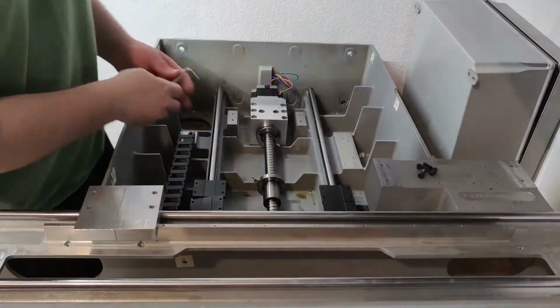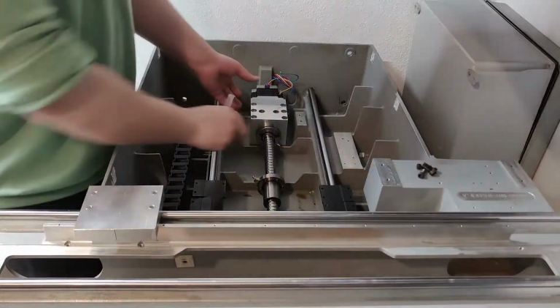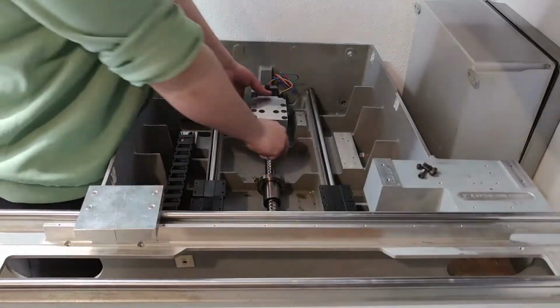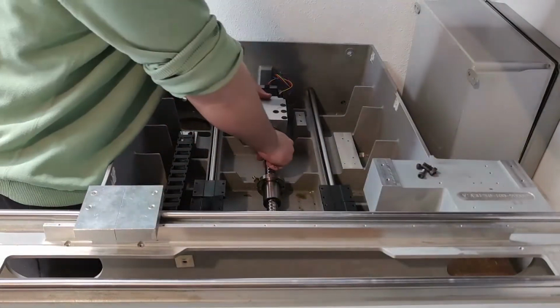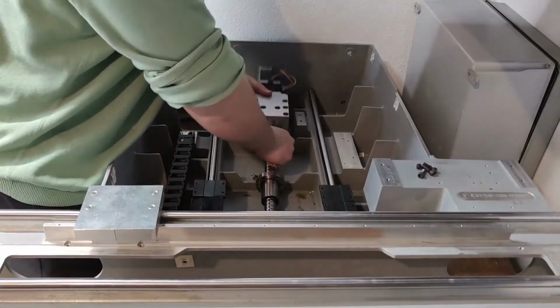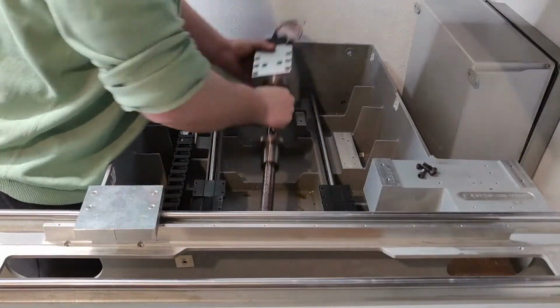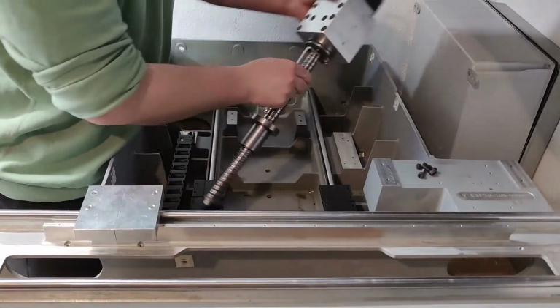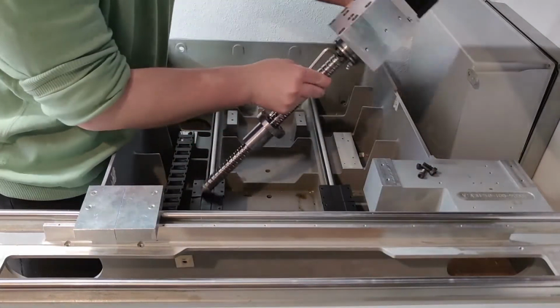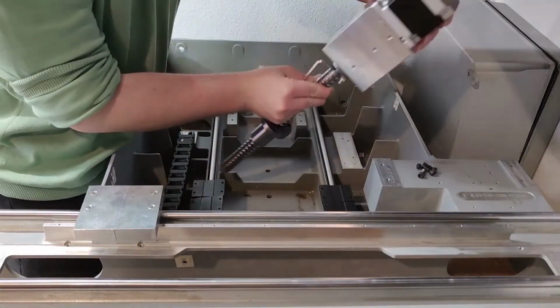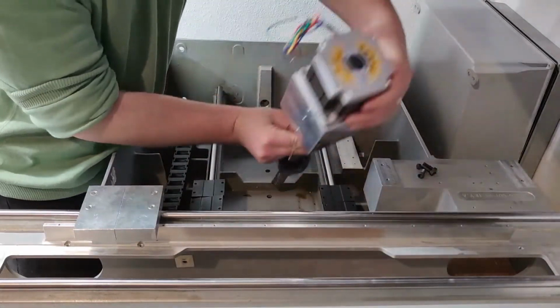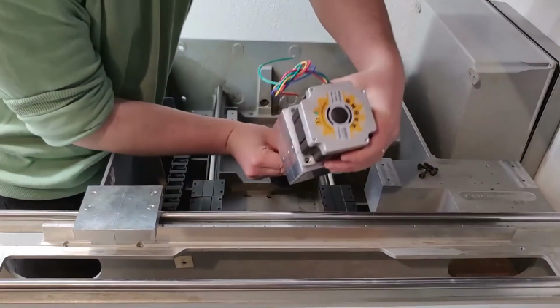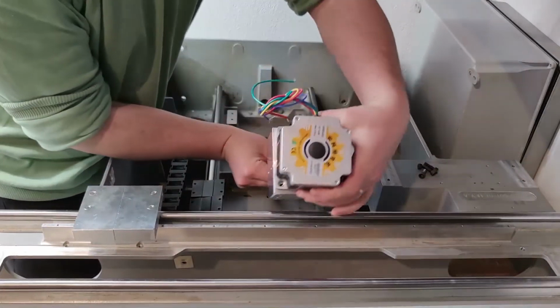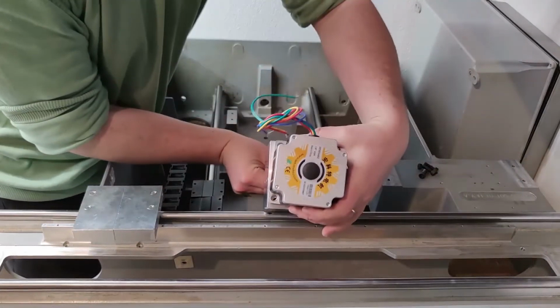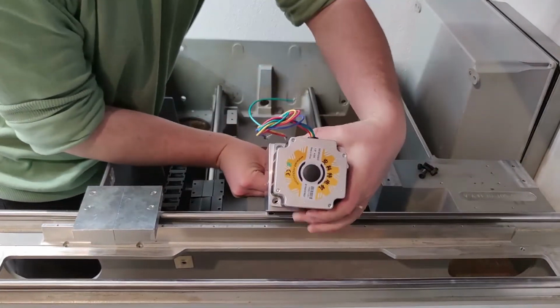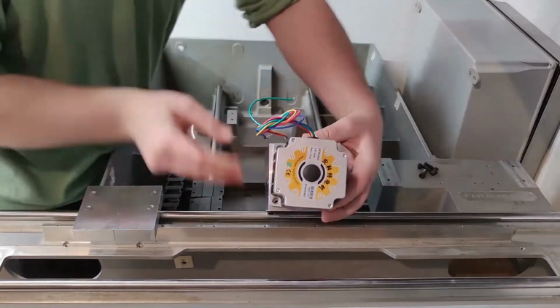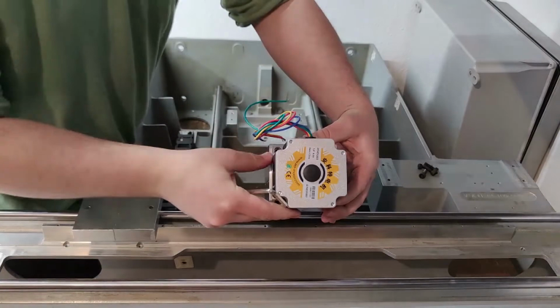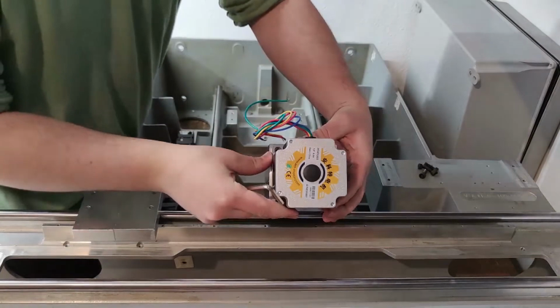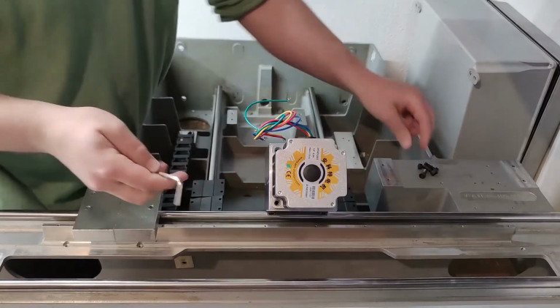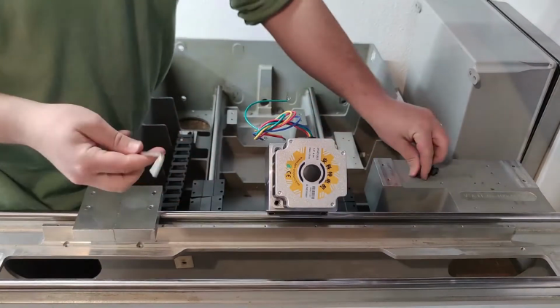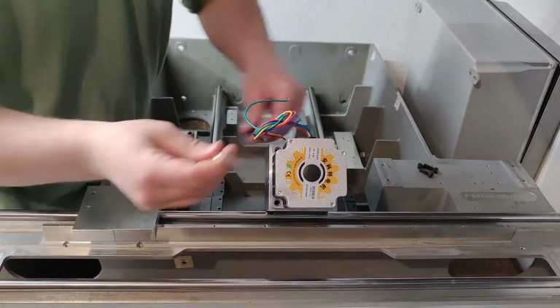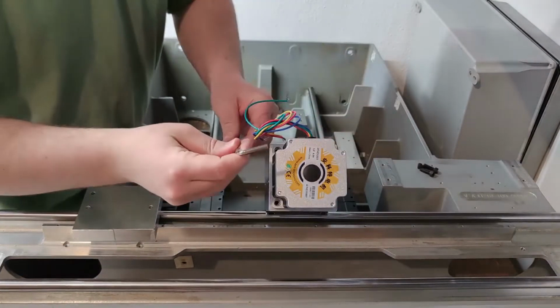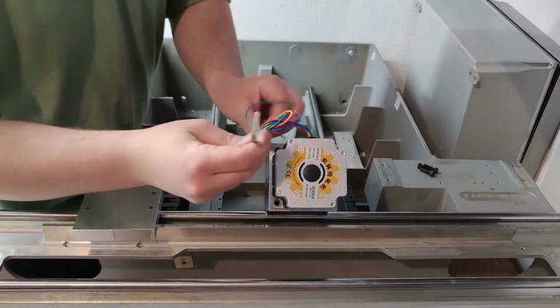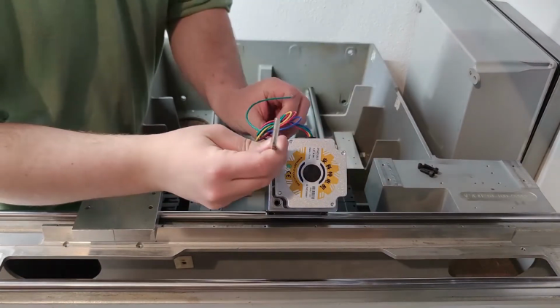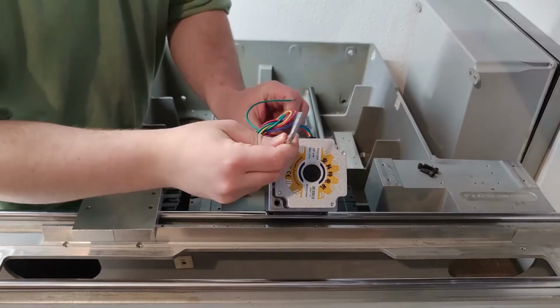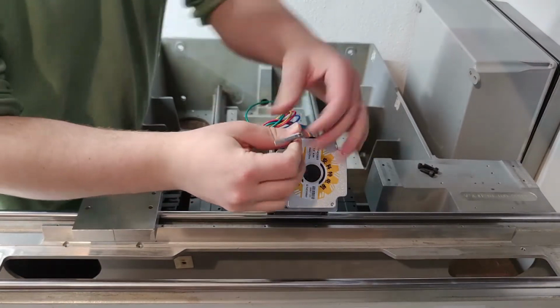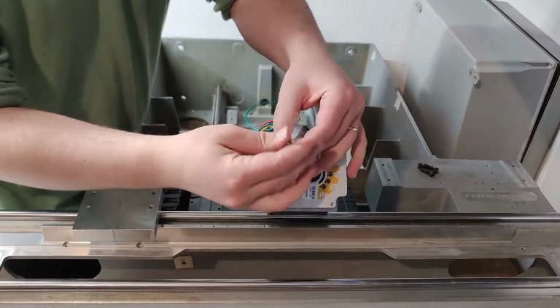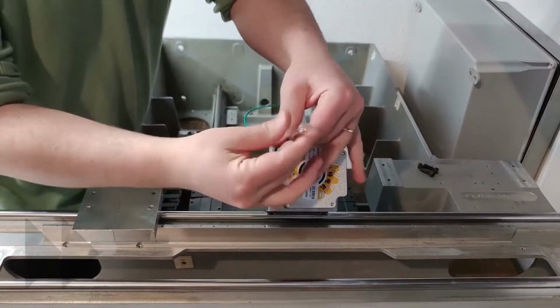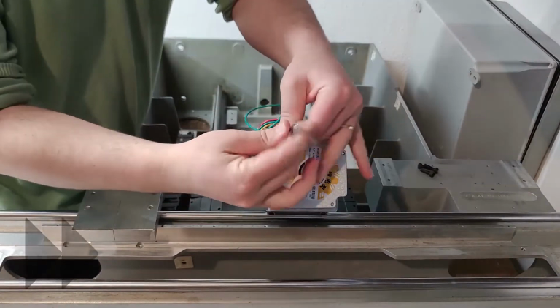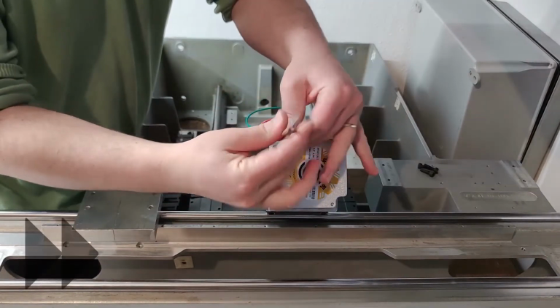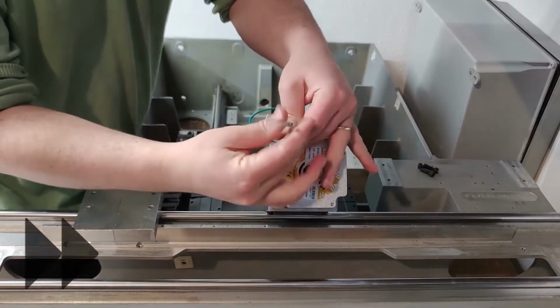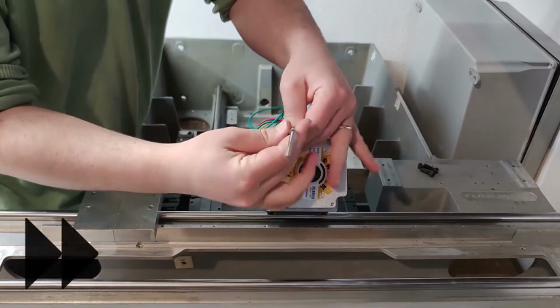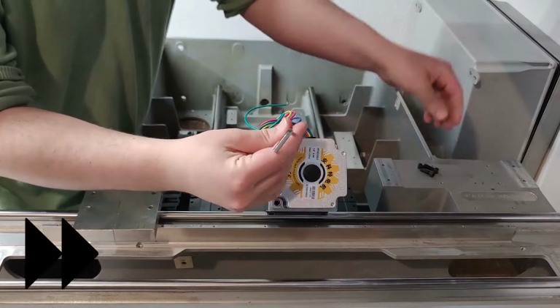All the parts were machined and it was time to assemble the first part of the Z-axis assembly.